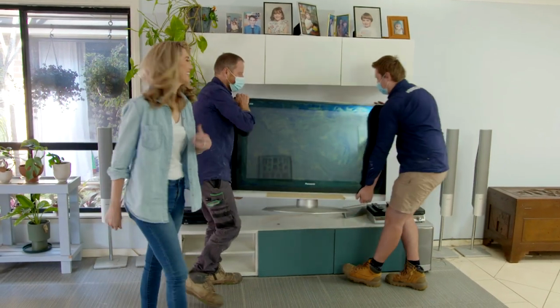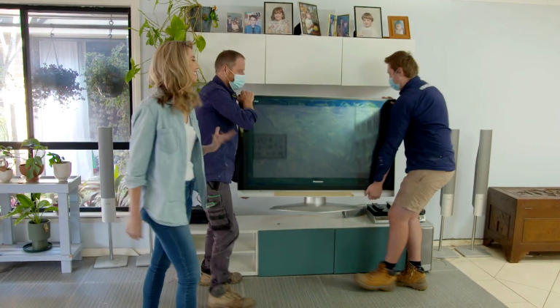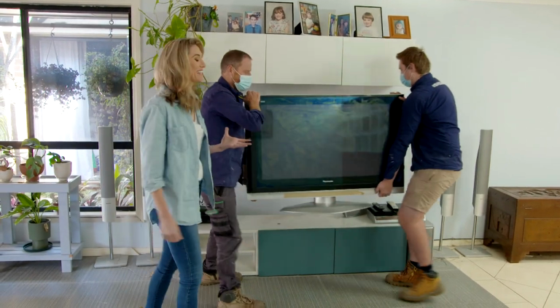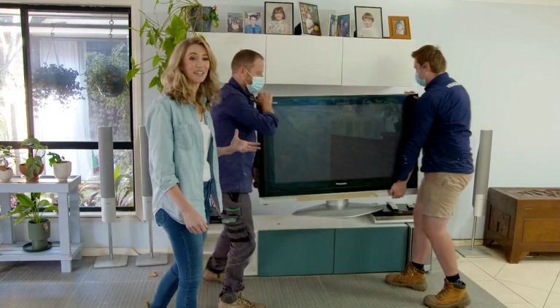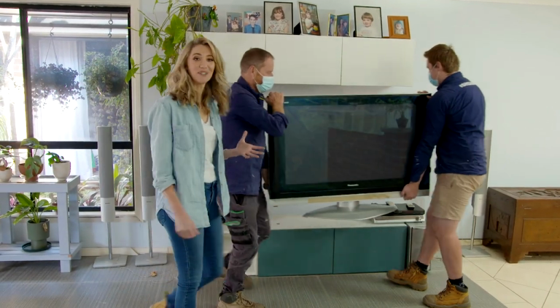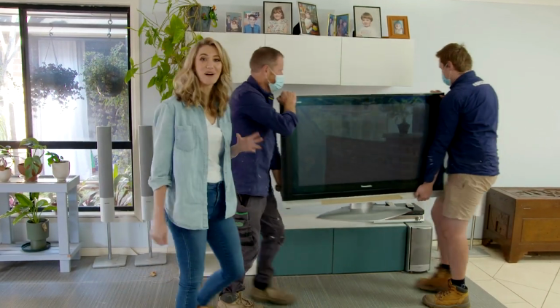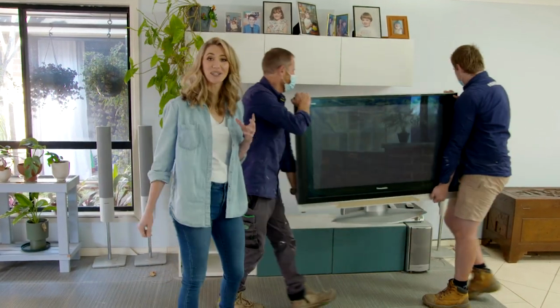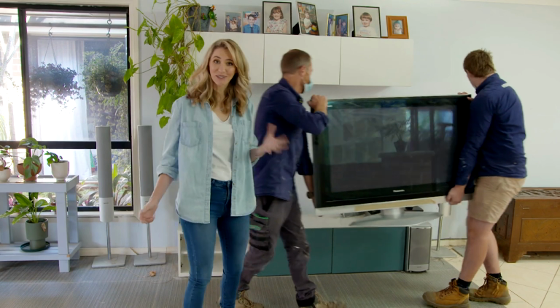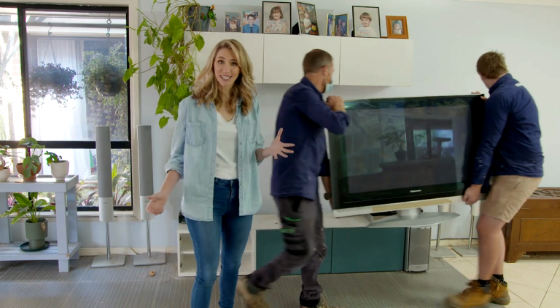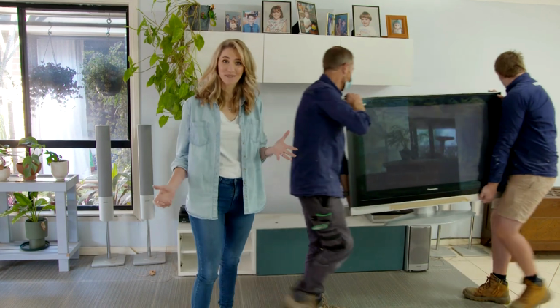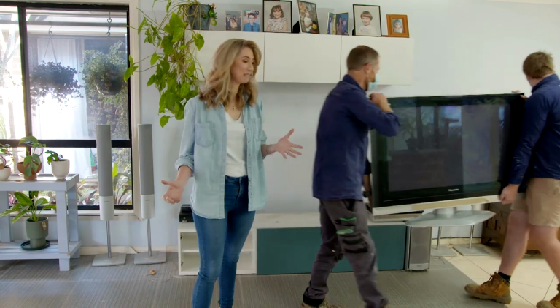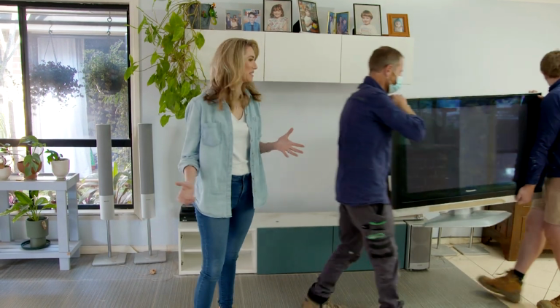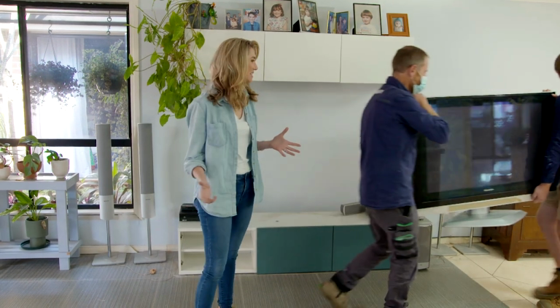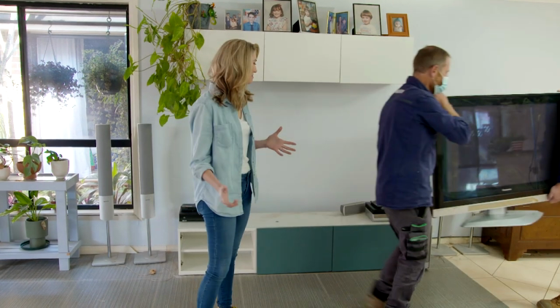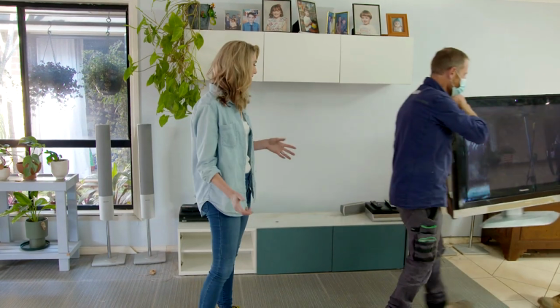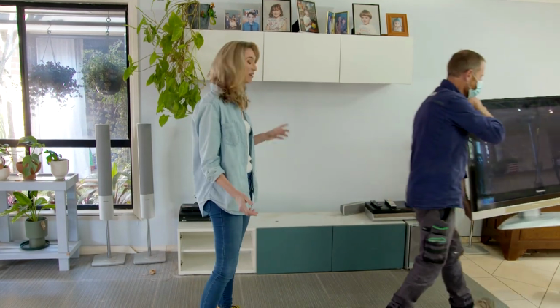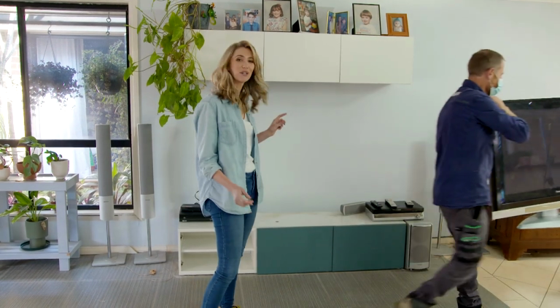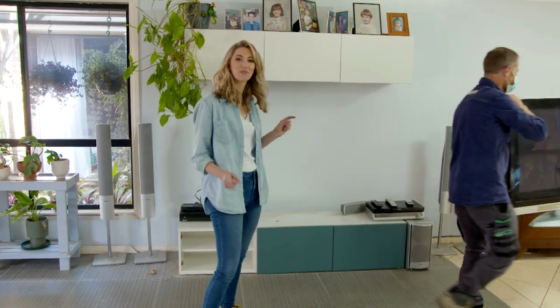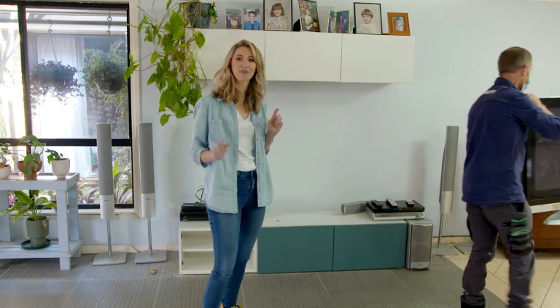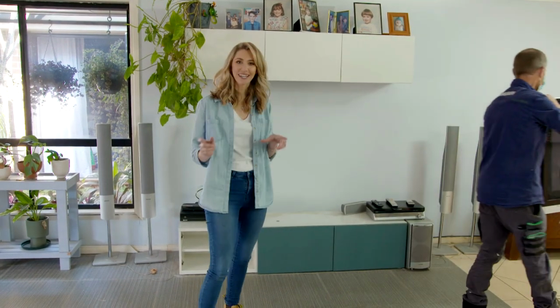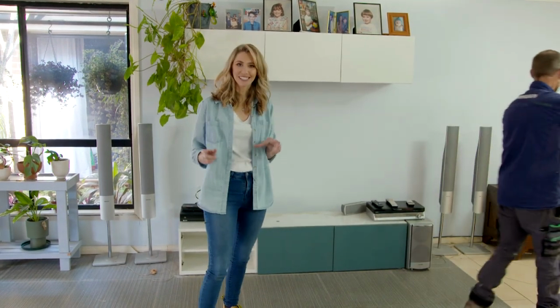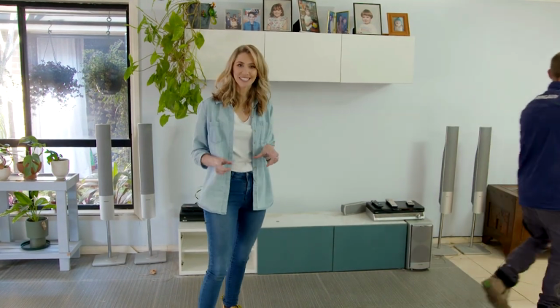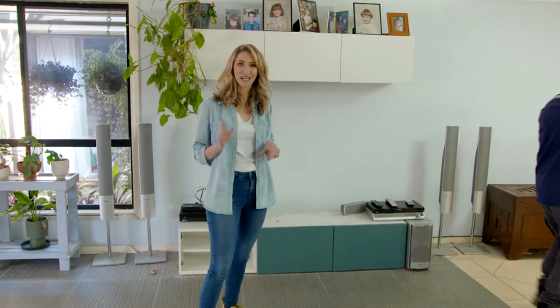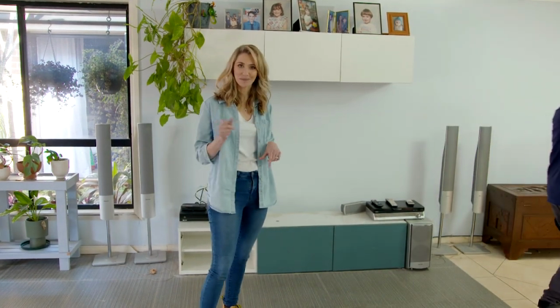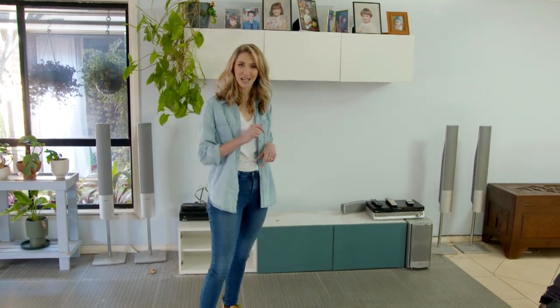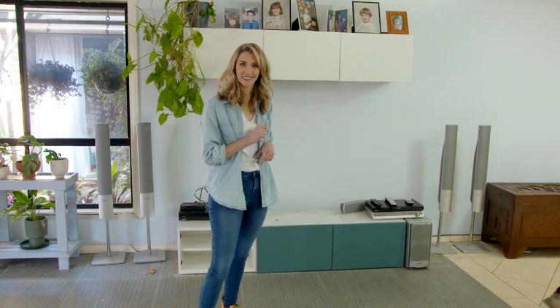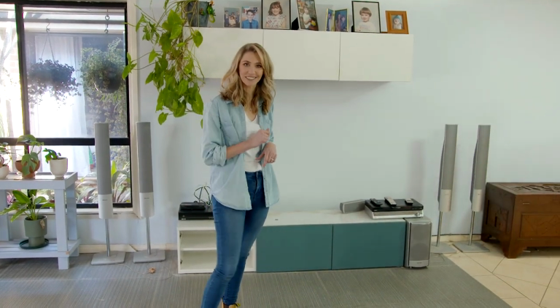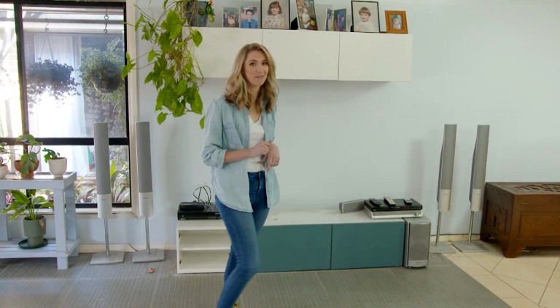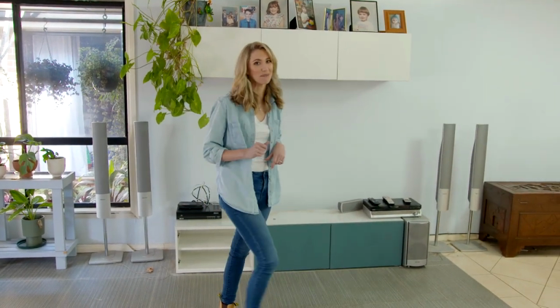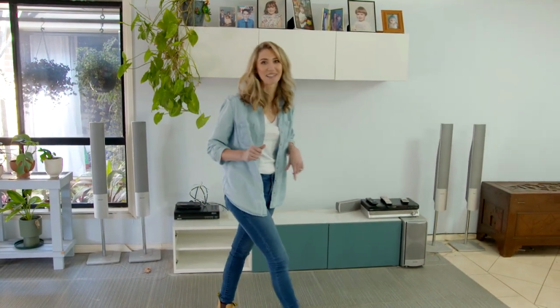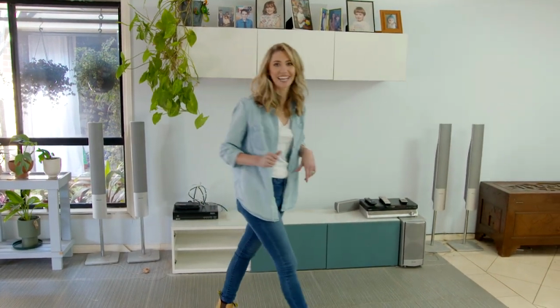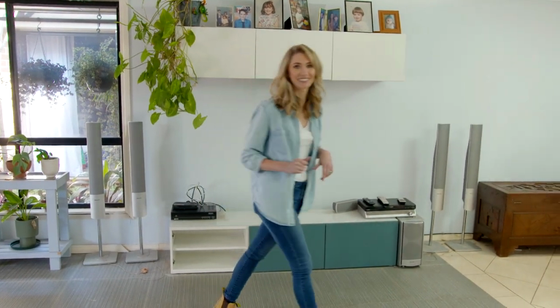This TV unit might look like it's ready for the tip, but I've got a great idea to upcycle it coming up a bit later.